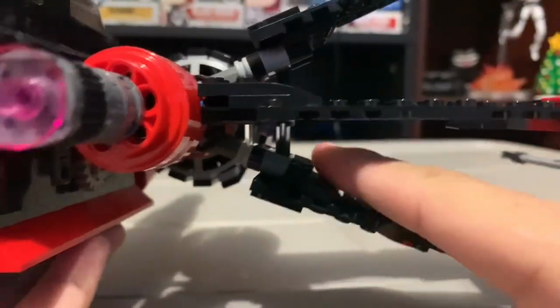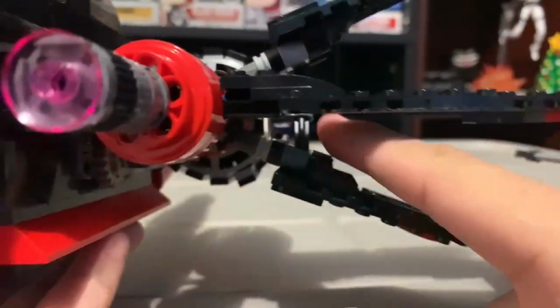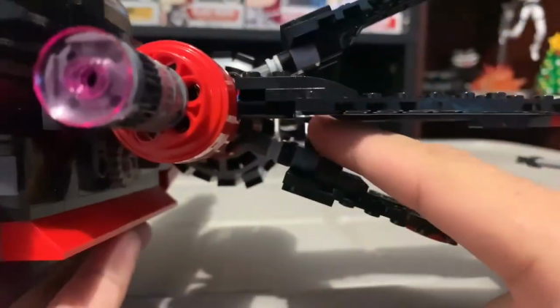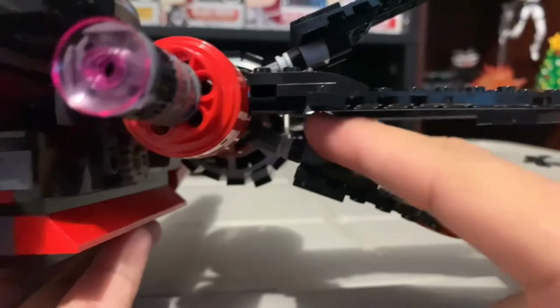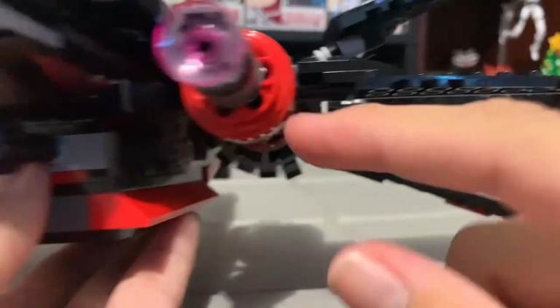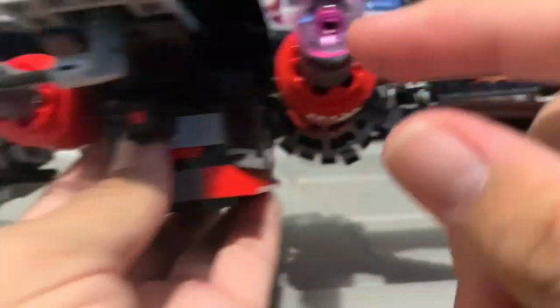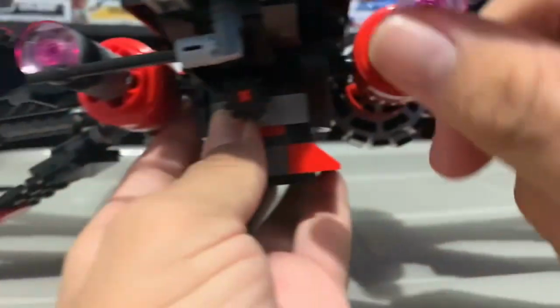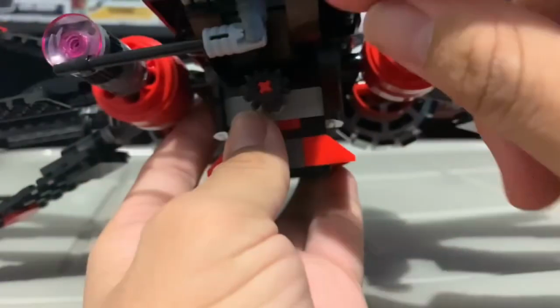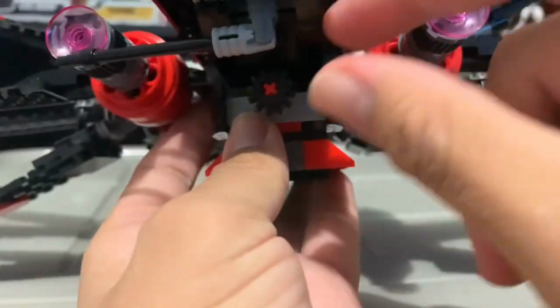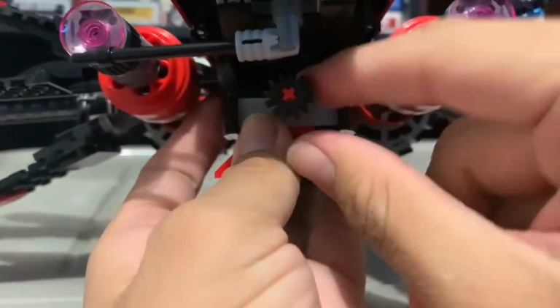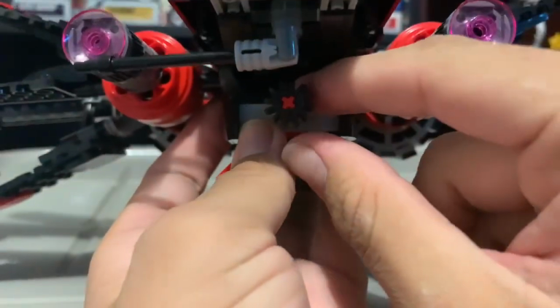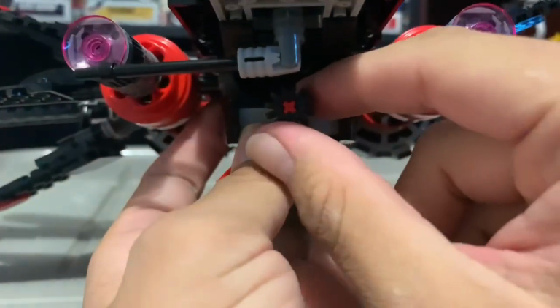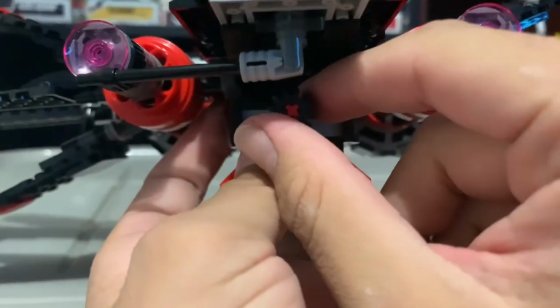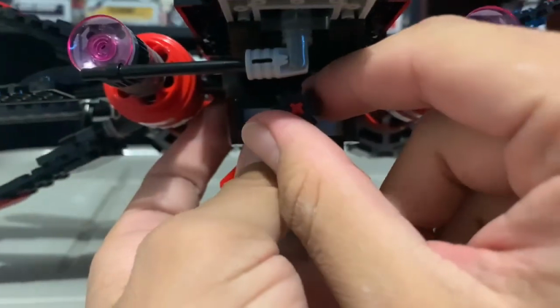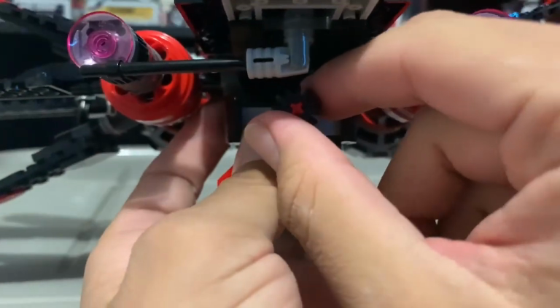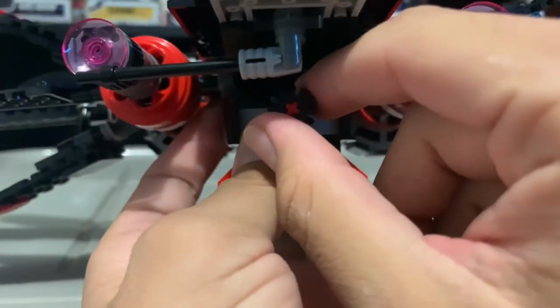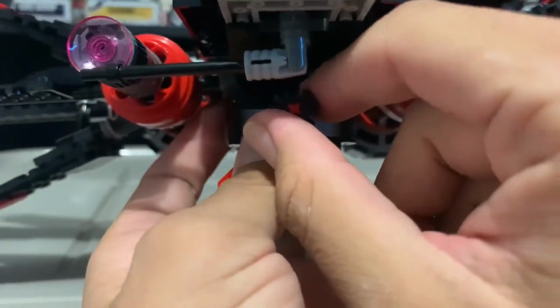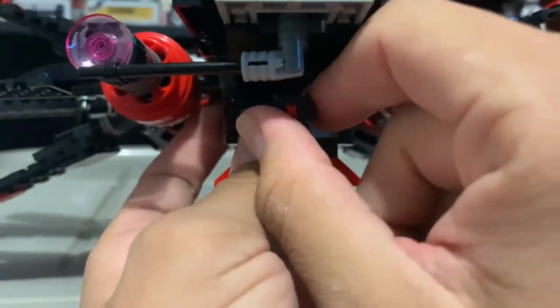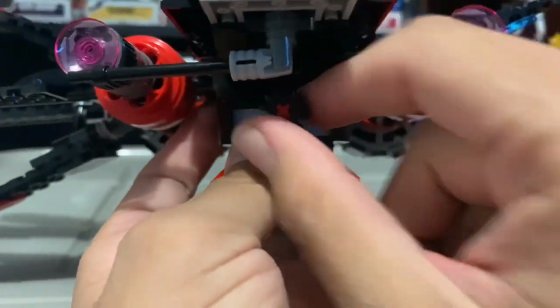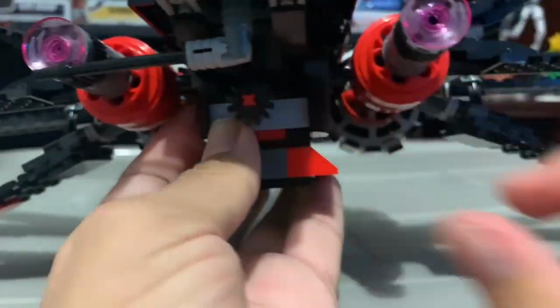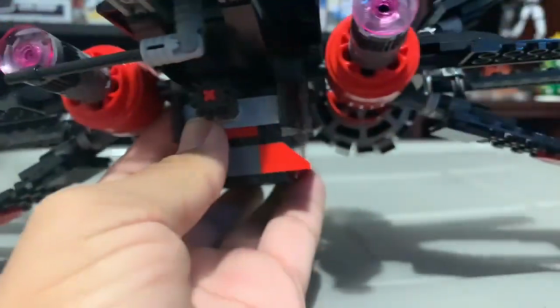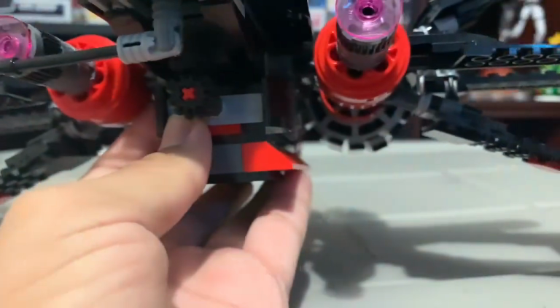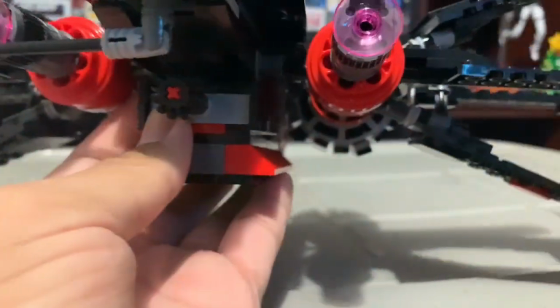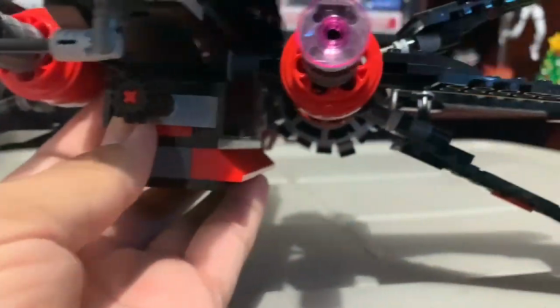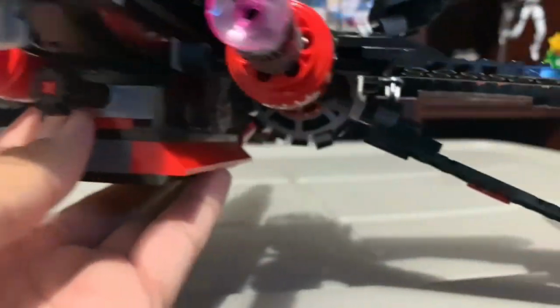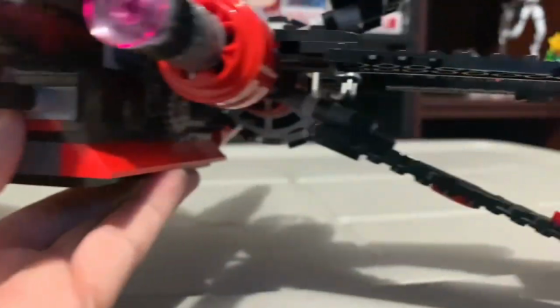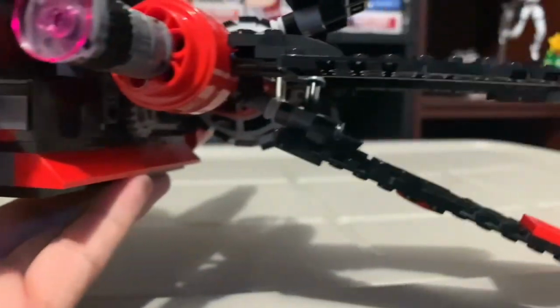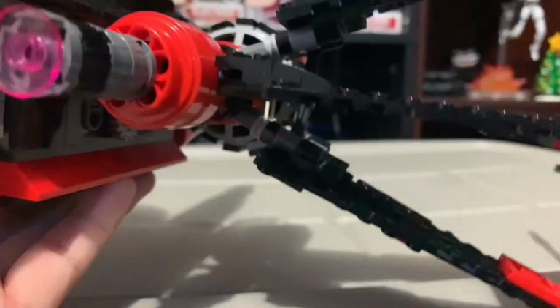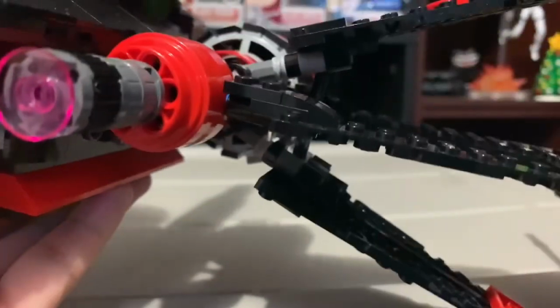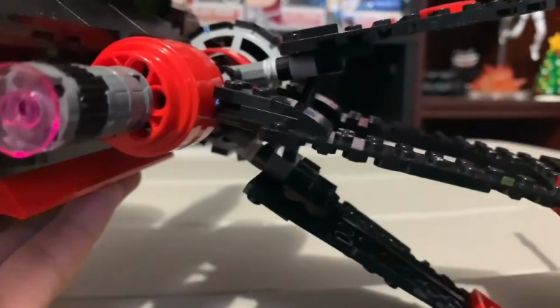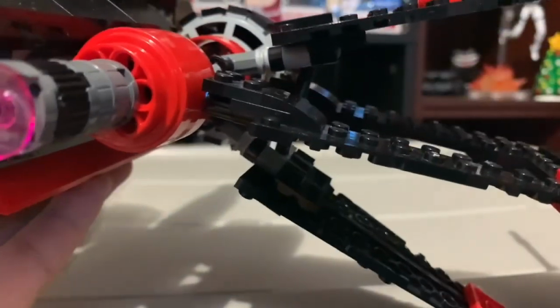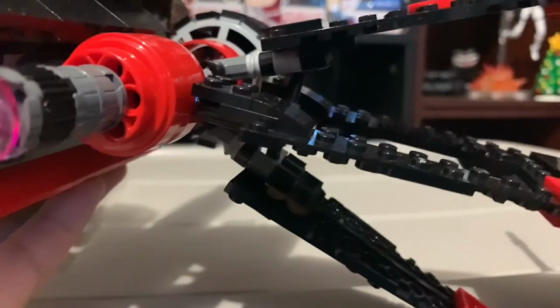I remember opening it fully, and then next thing you know, it falls back into its landed position.